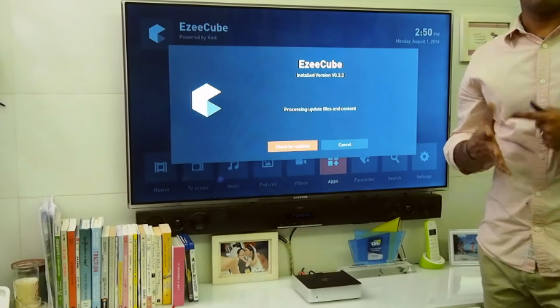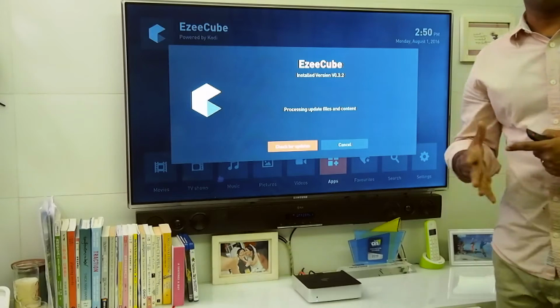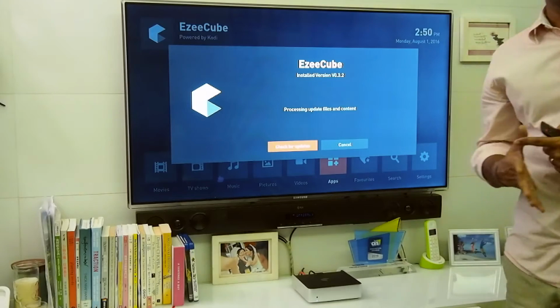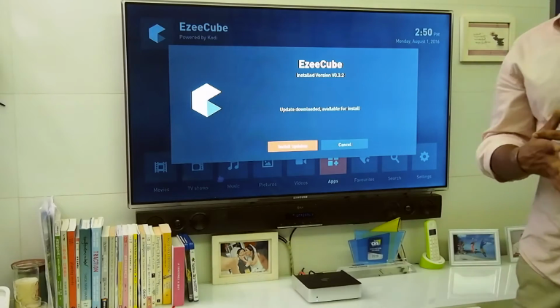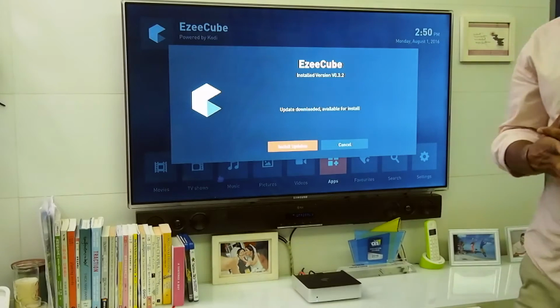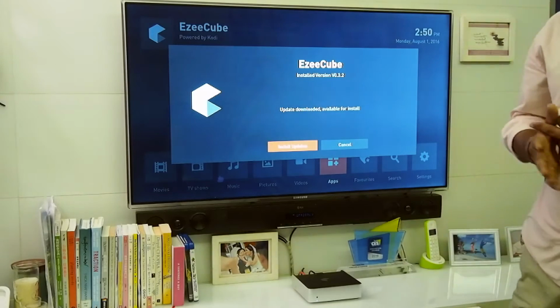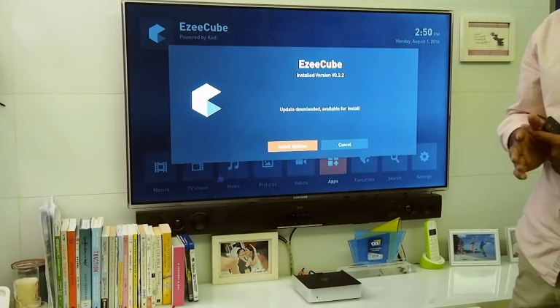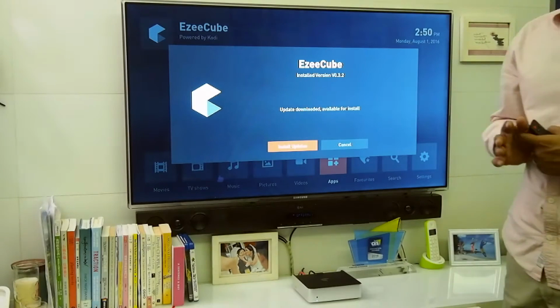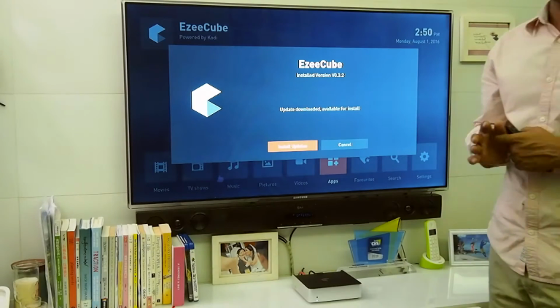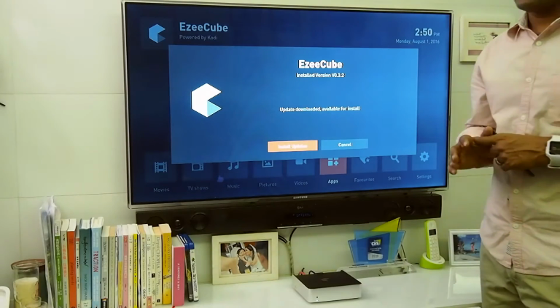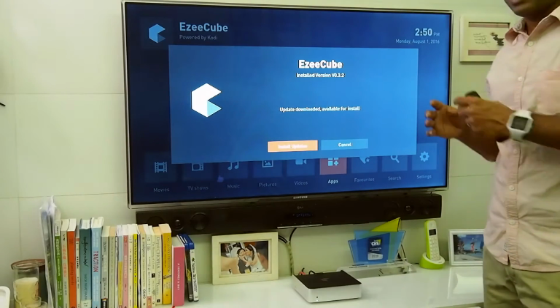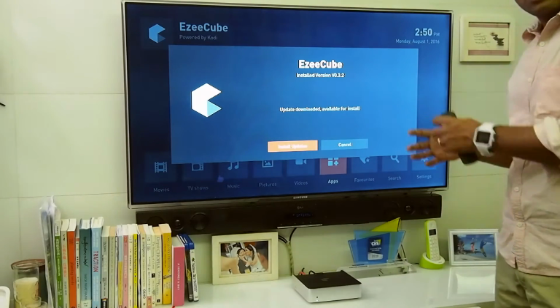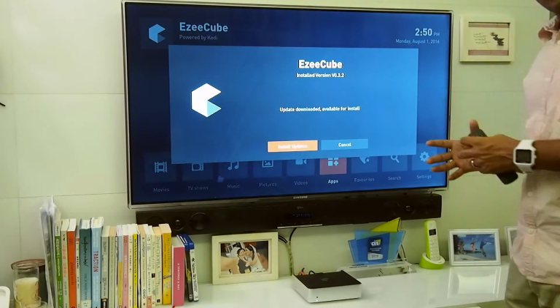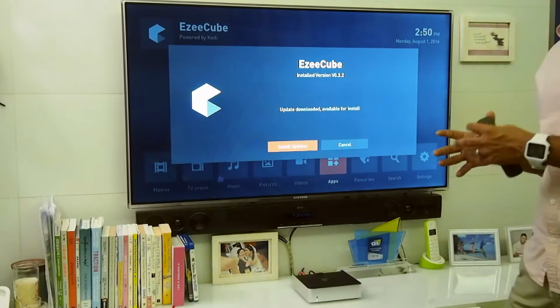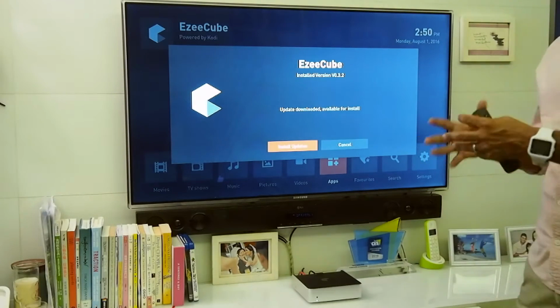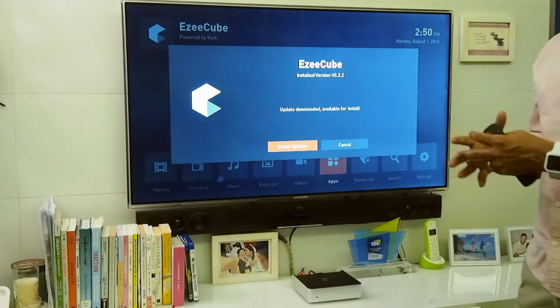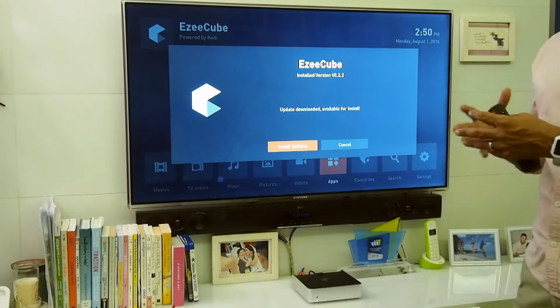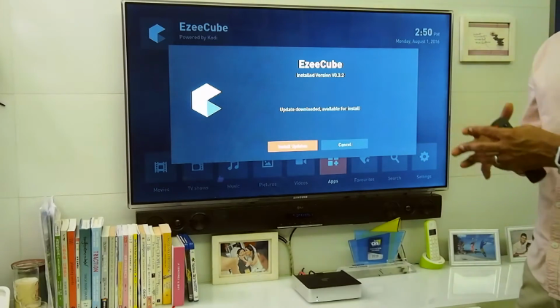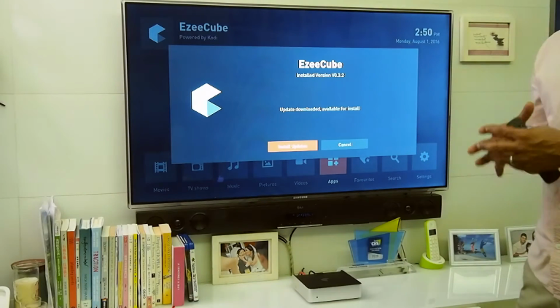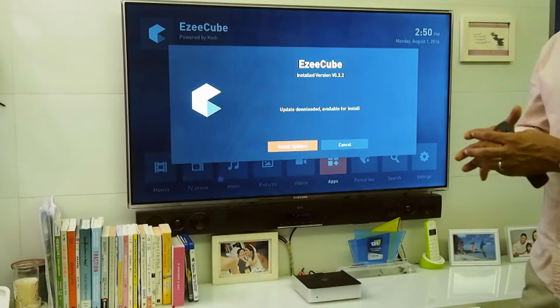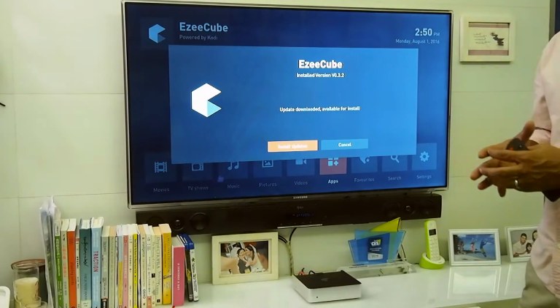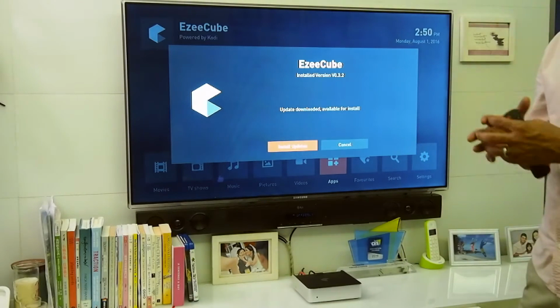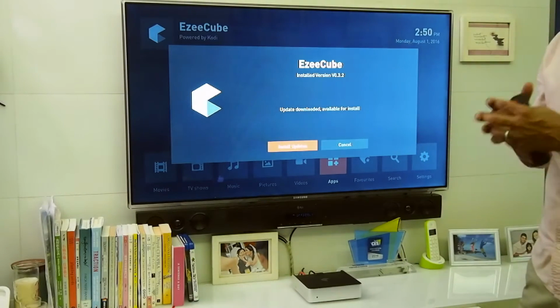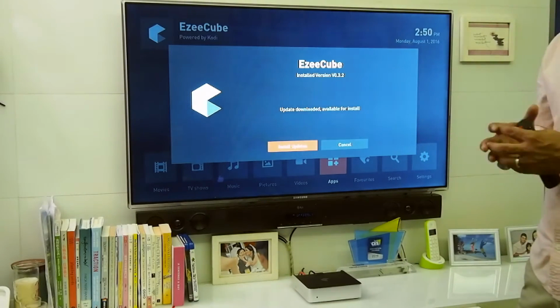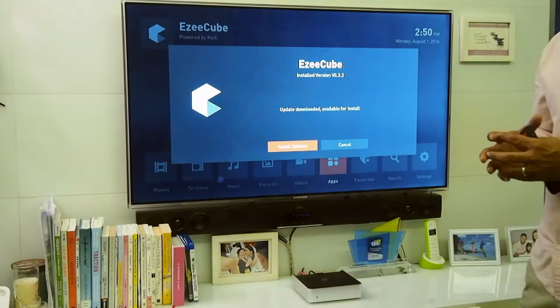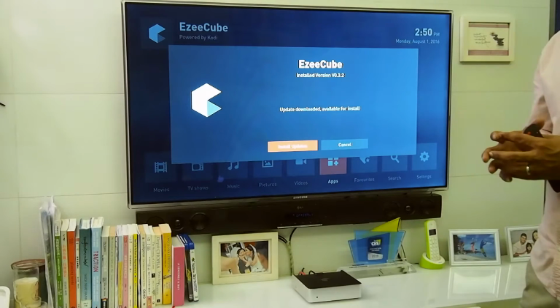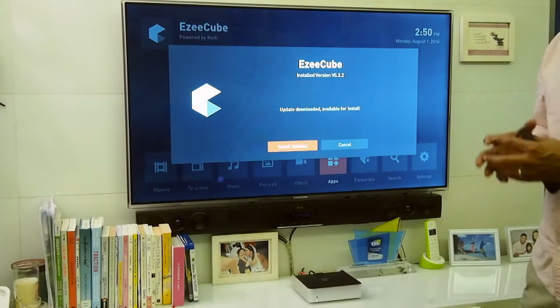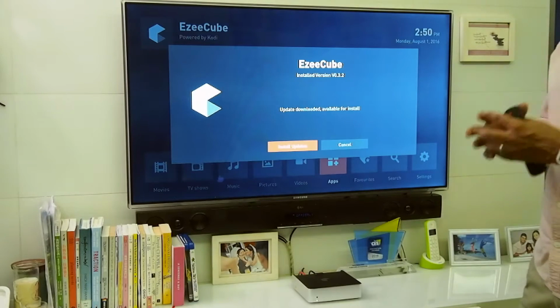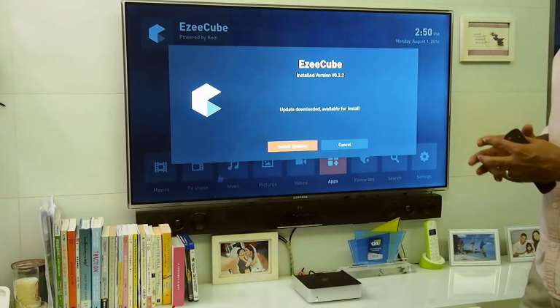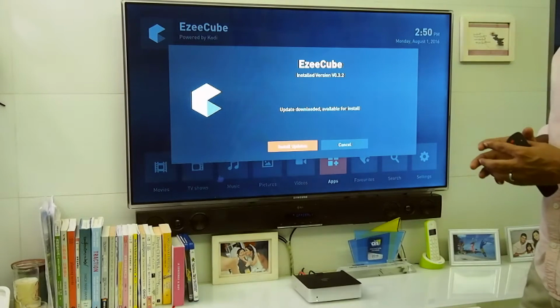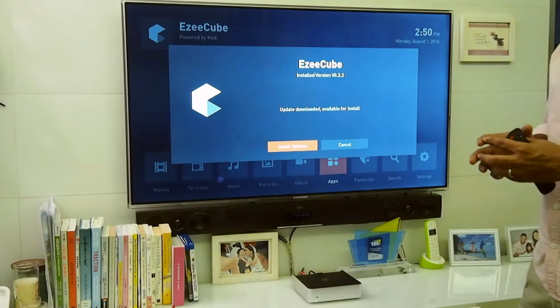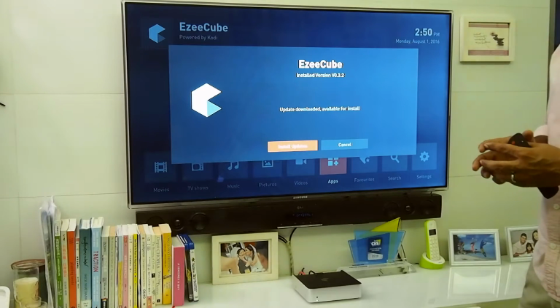Welcome to another tutorial of EasyCube. In this one we'll focus on how to play Blu-rays and how to rip Blu-rays onto your EasyCube.